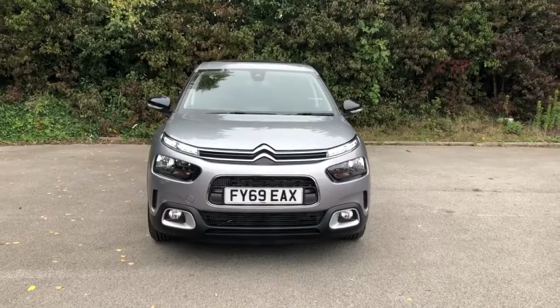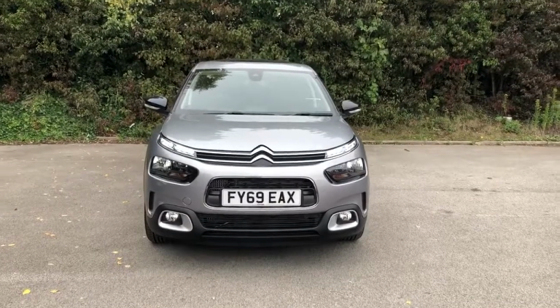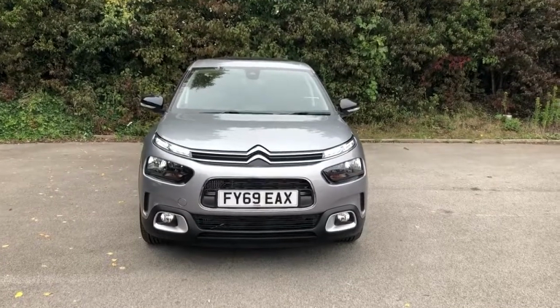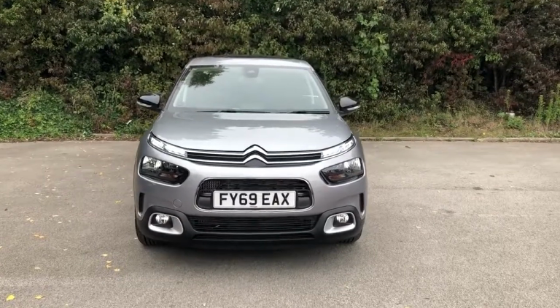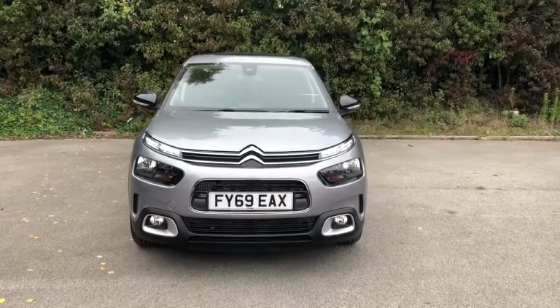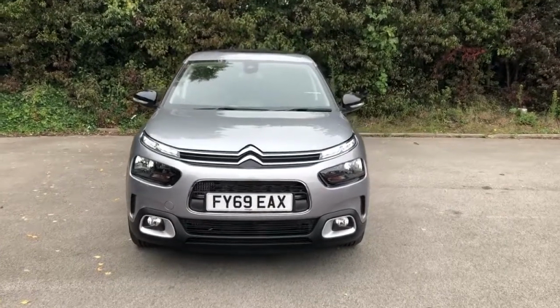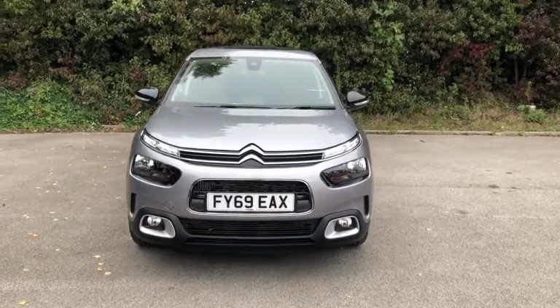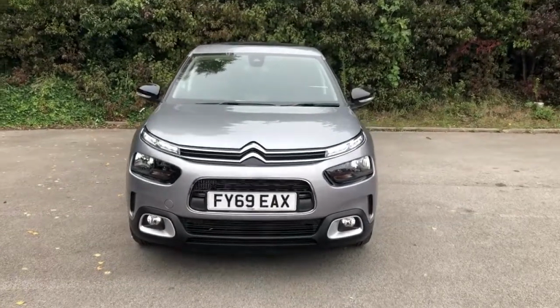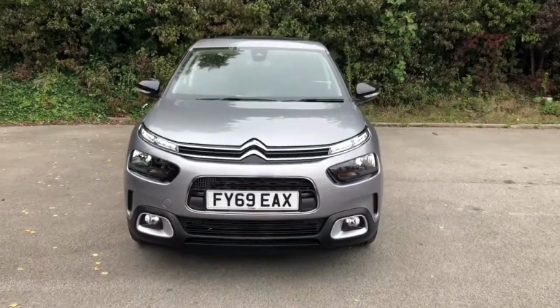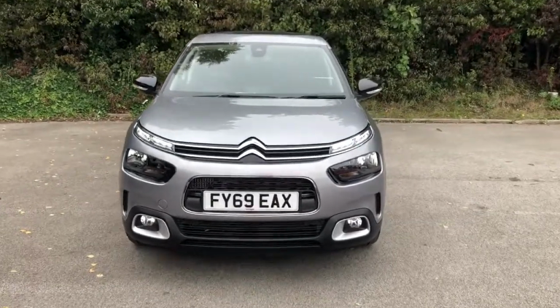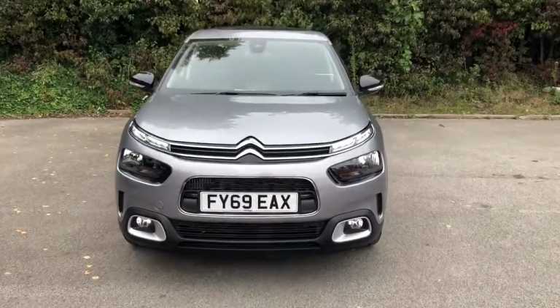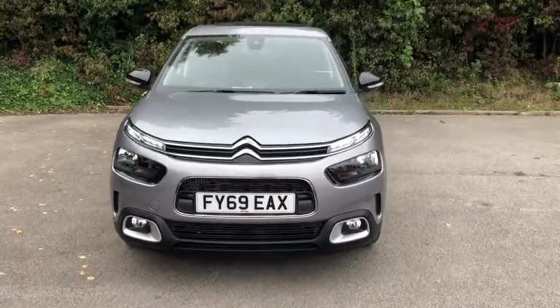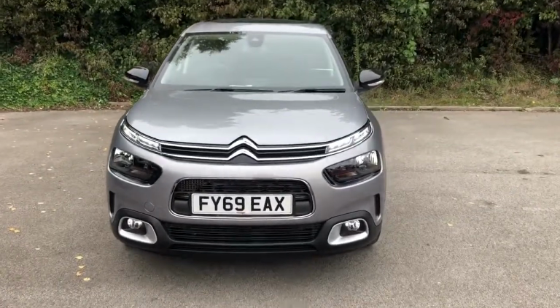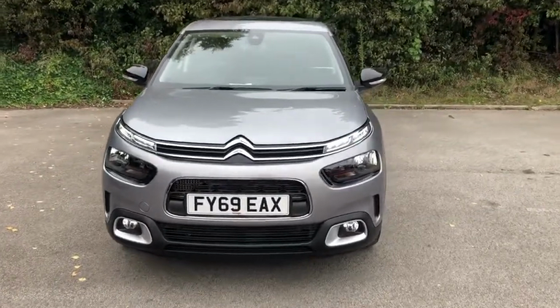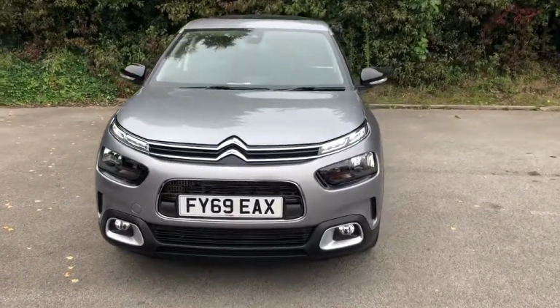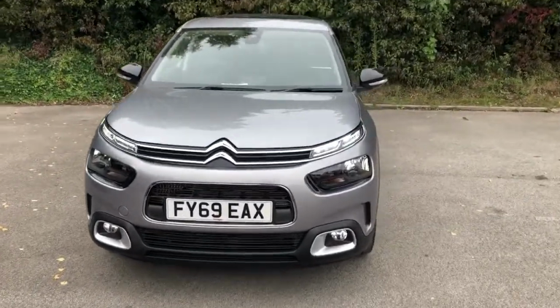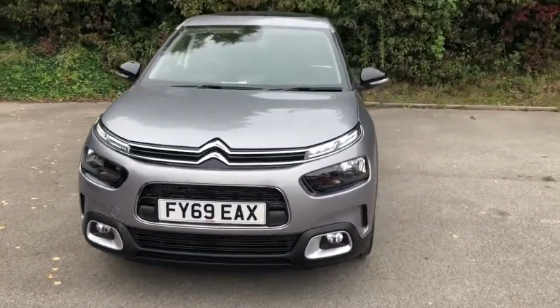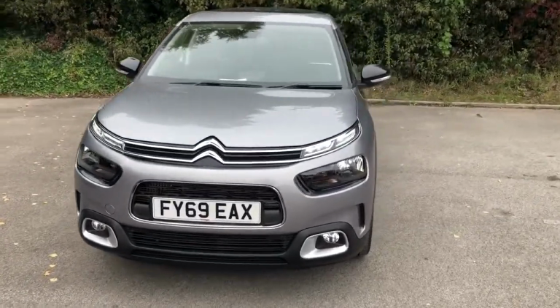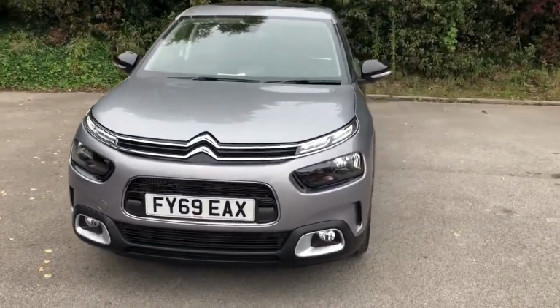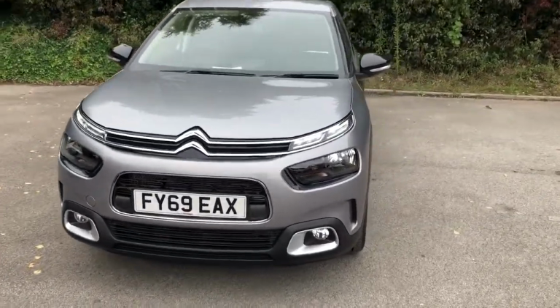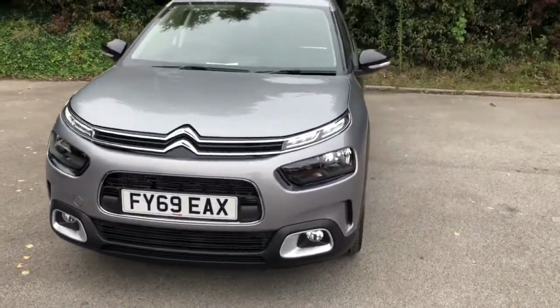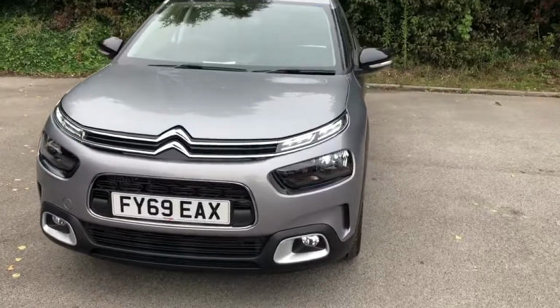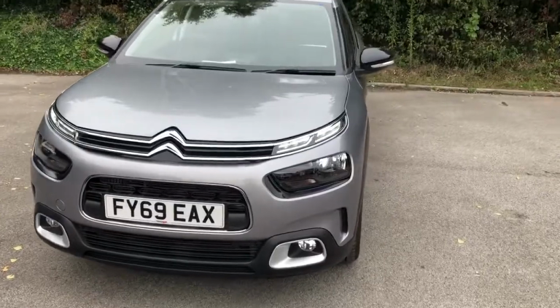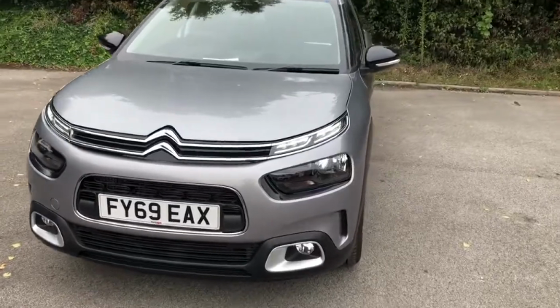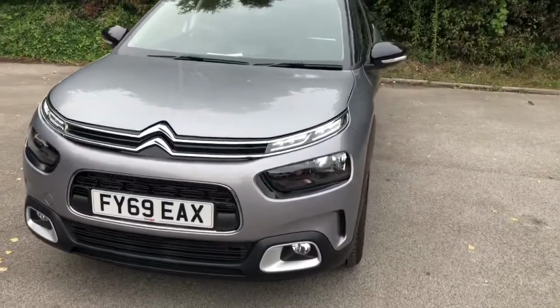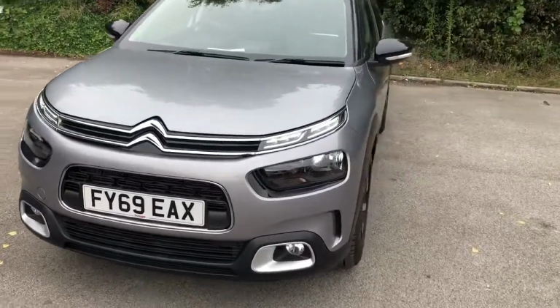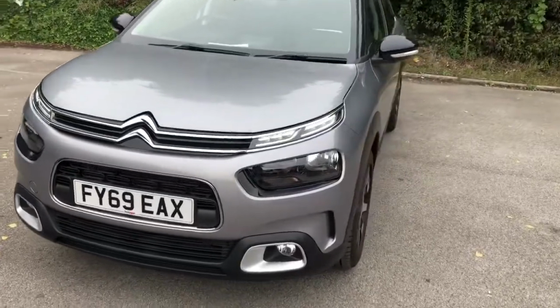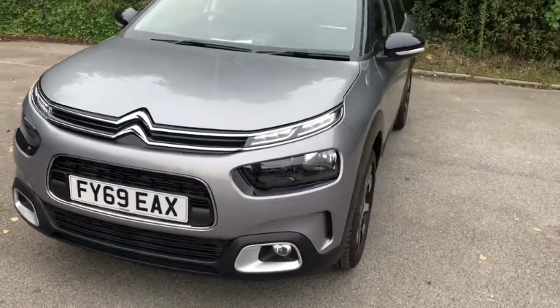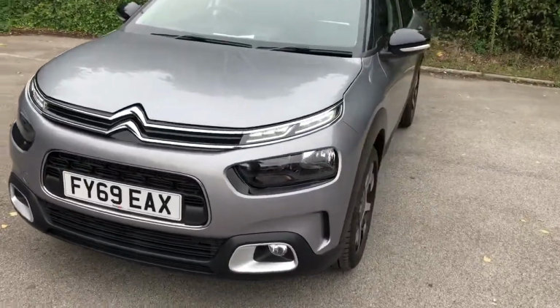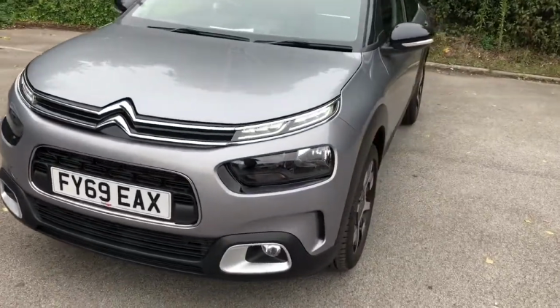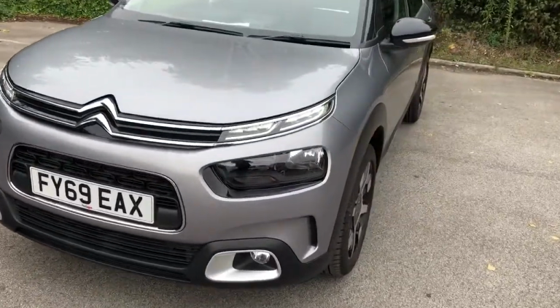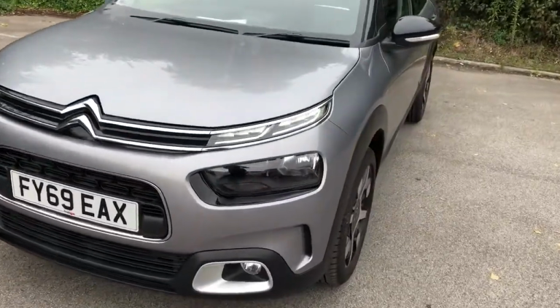Welcome to Pentagon Citroen at Lincoln Tritton Road. Here we have a 69 plate Citroen C4 Cactus.